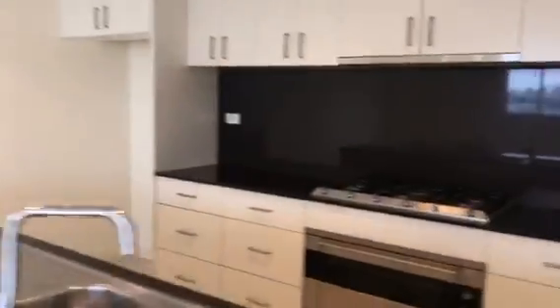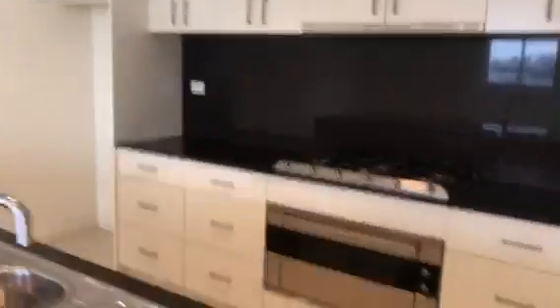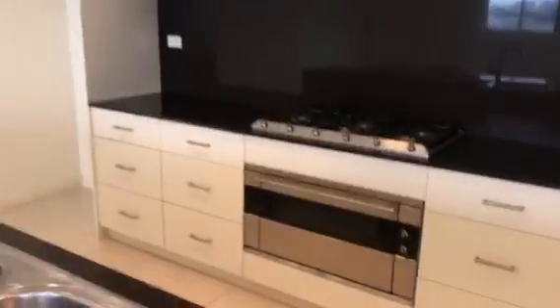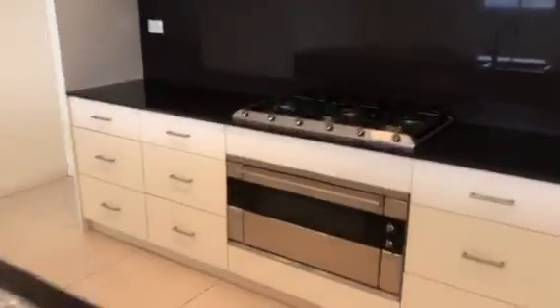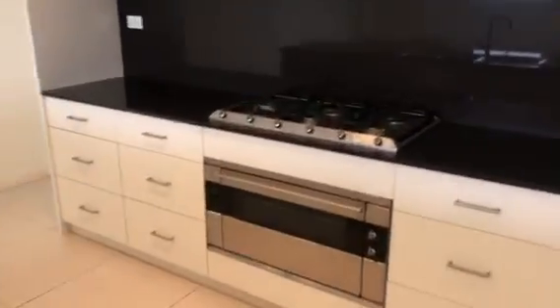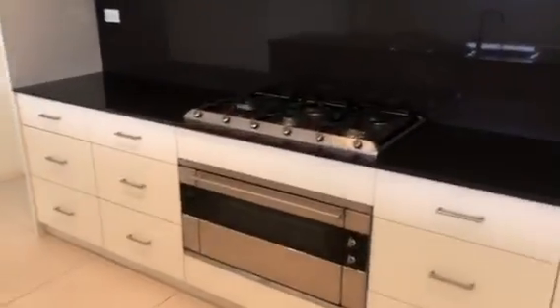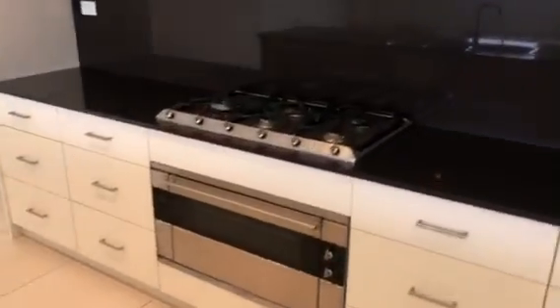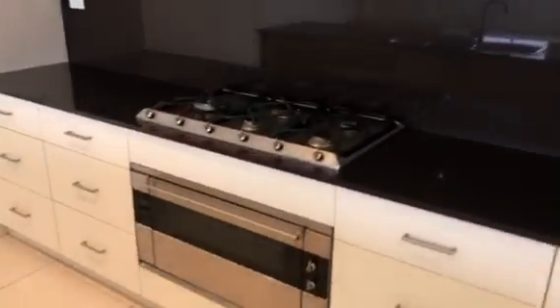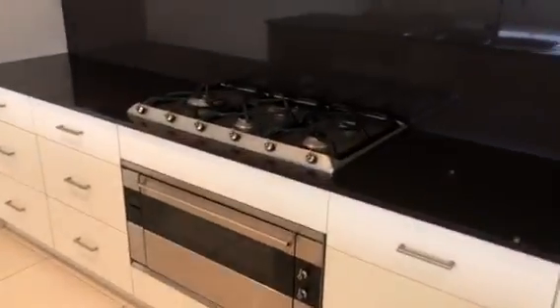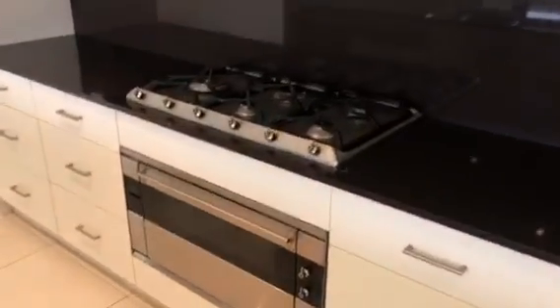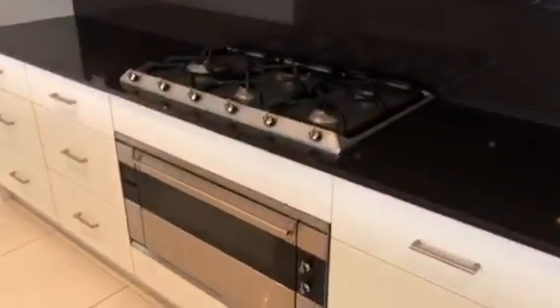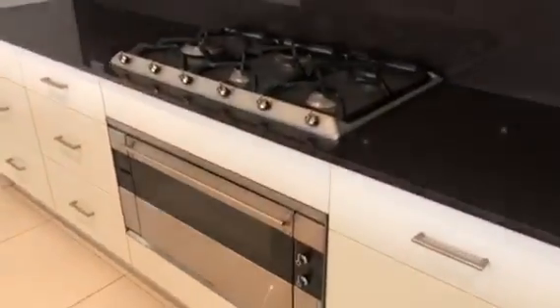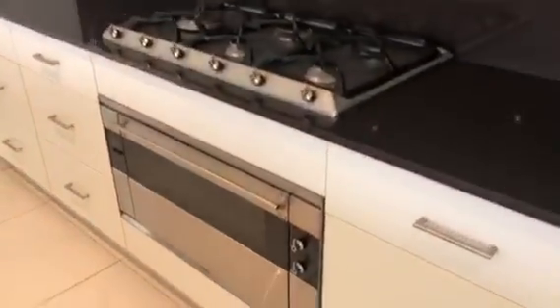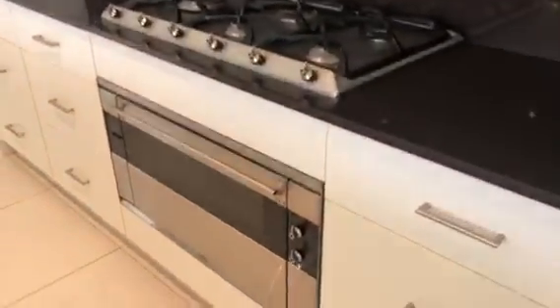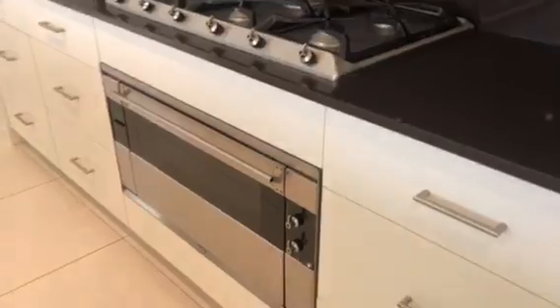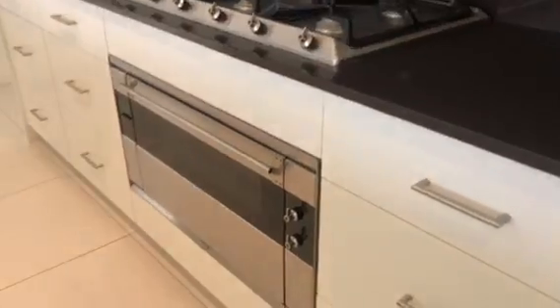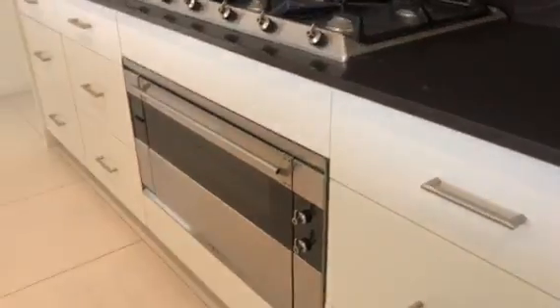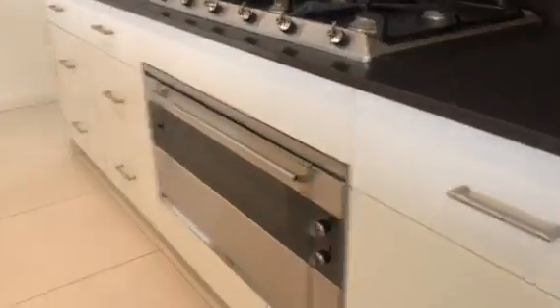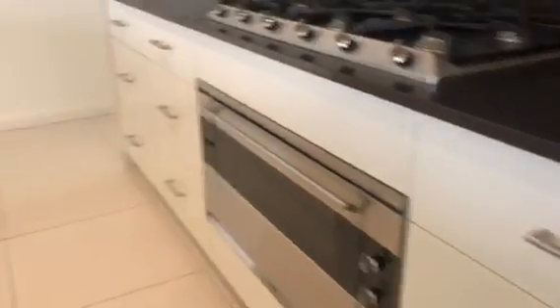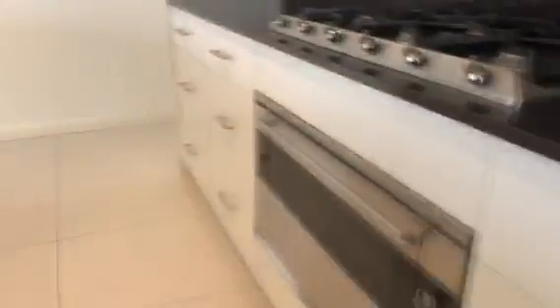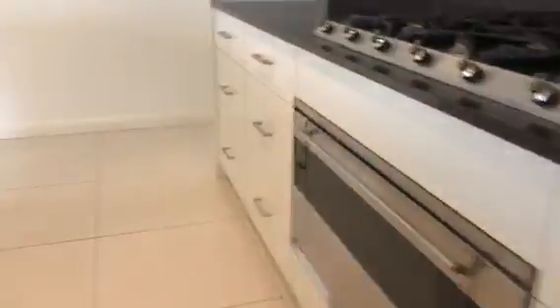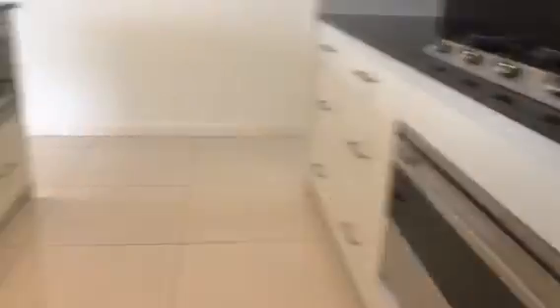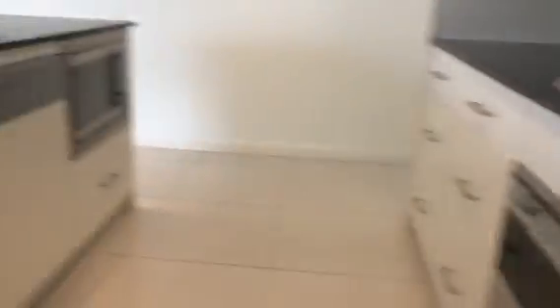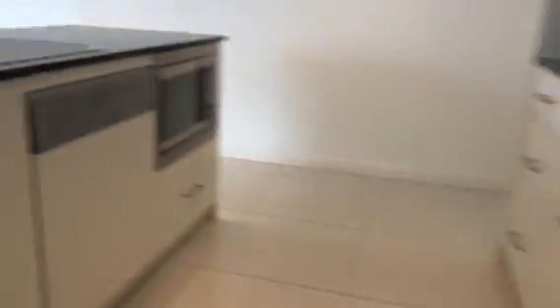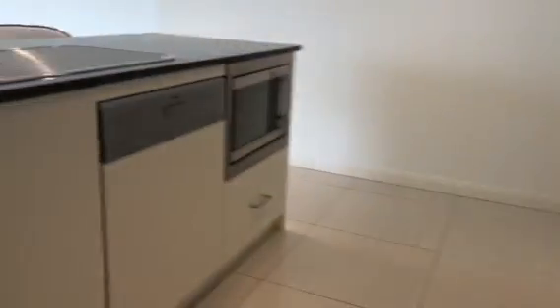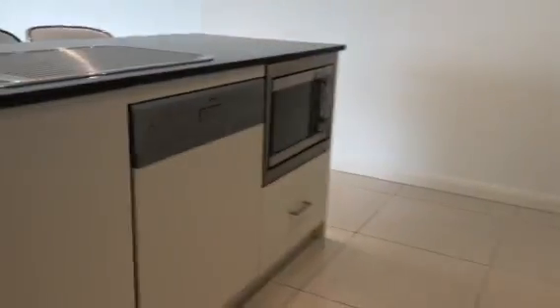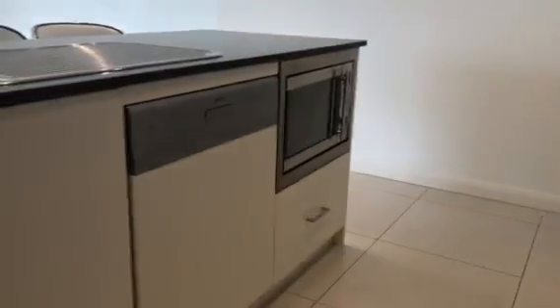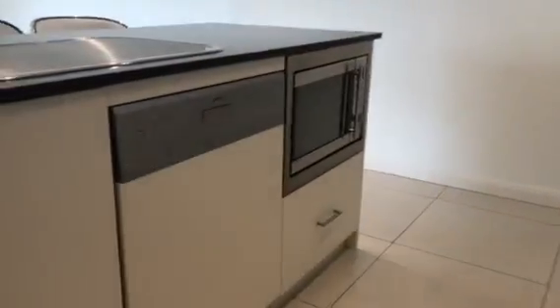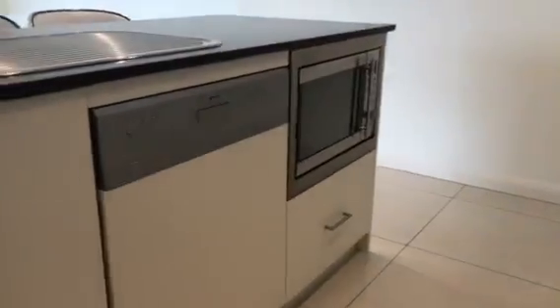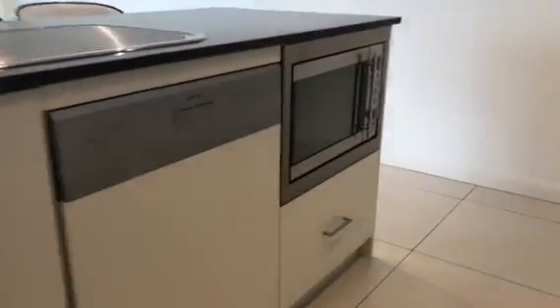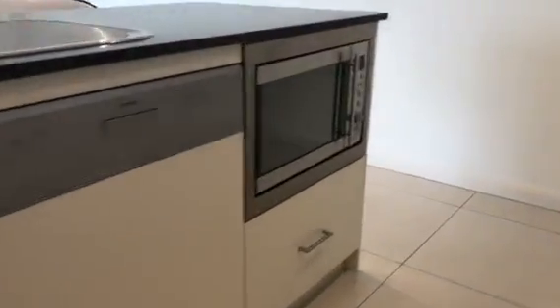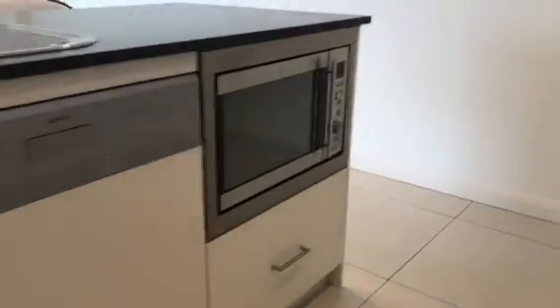Gas kitchen, oven, dishwasher, microwave.